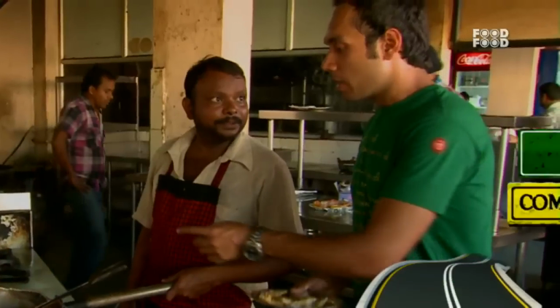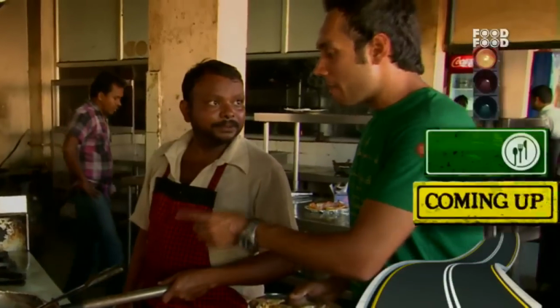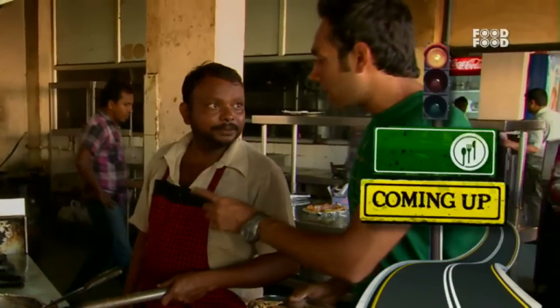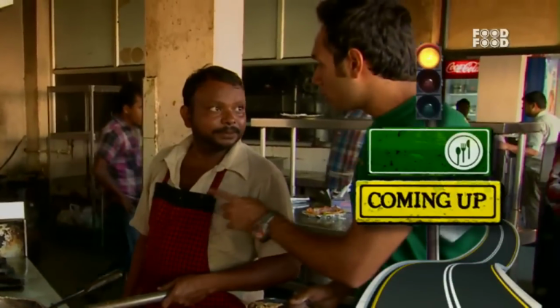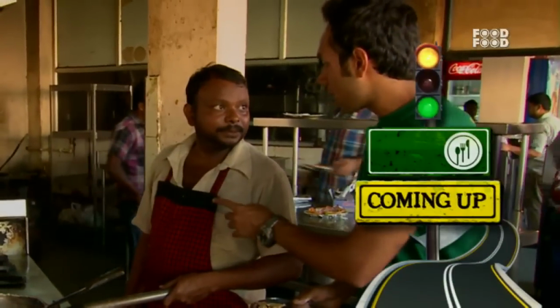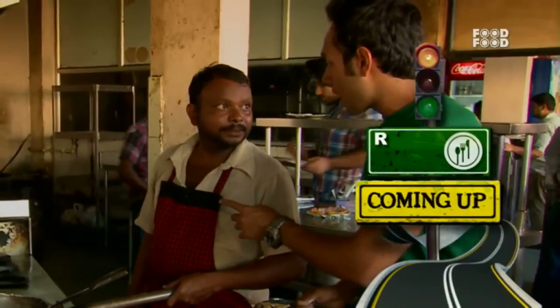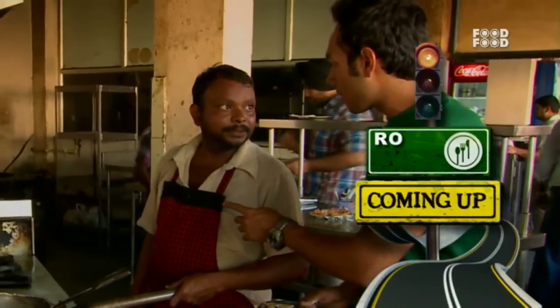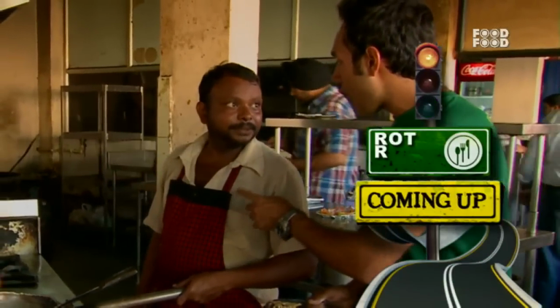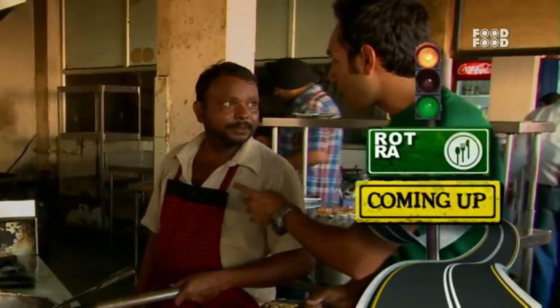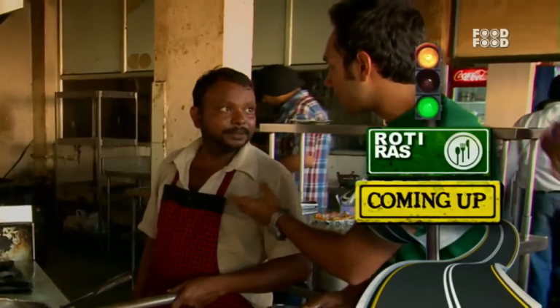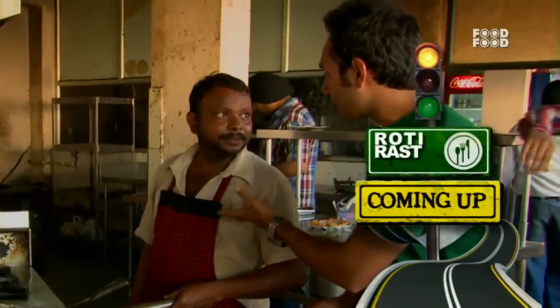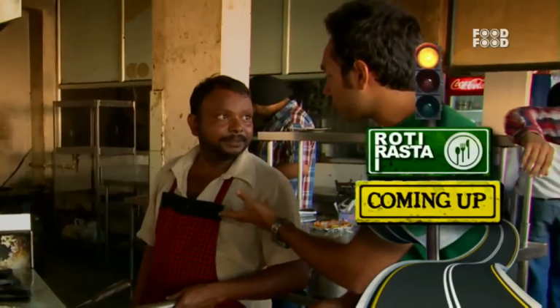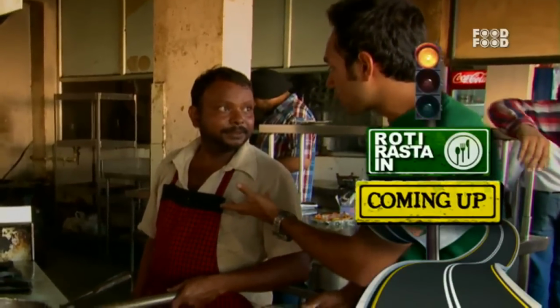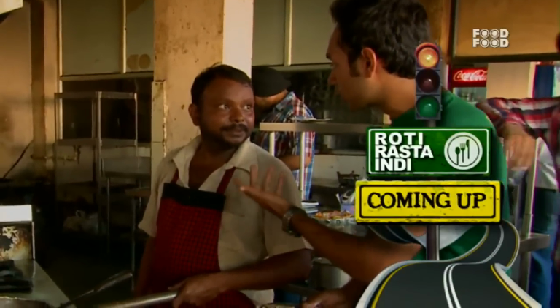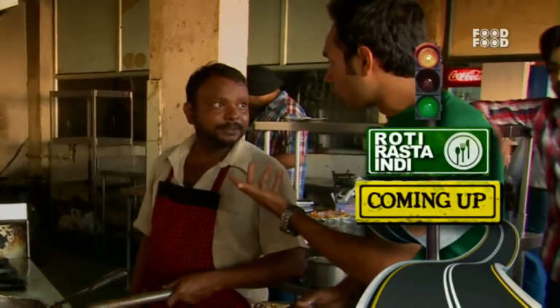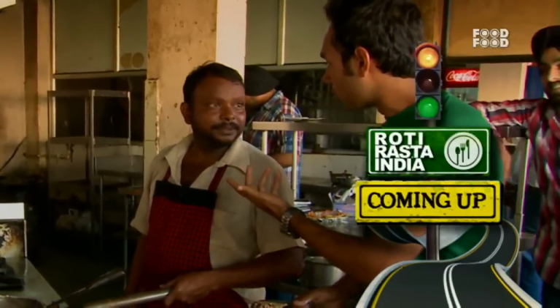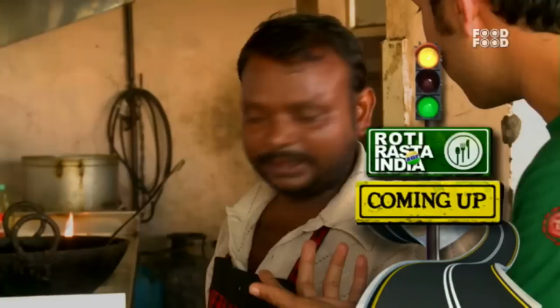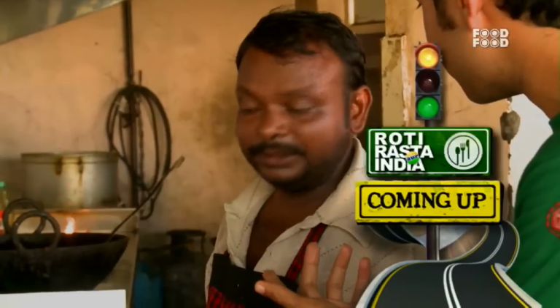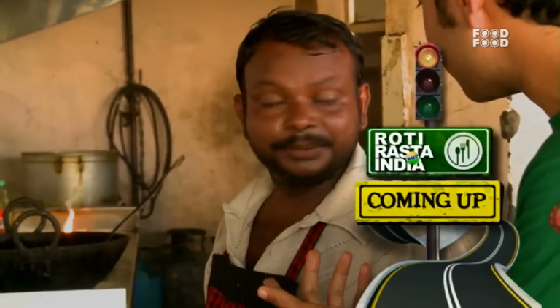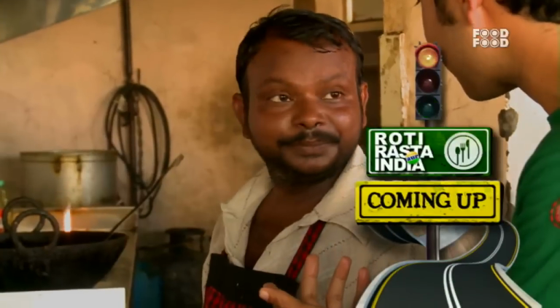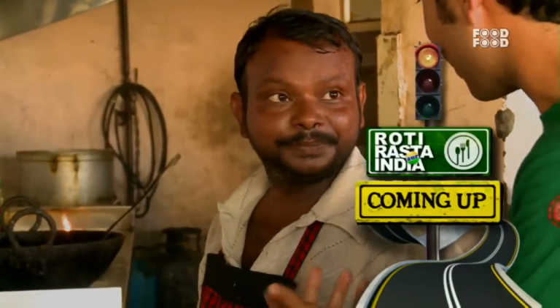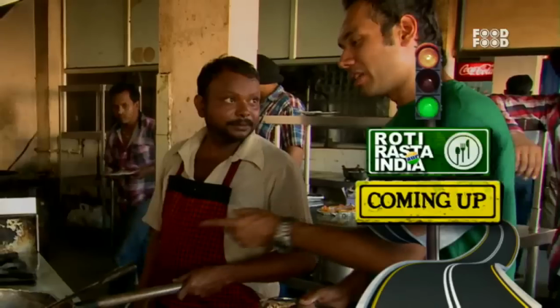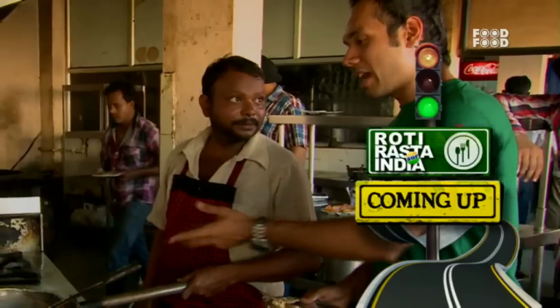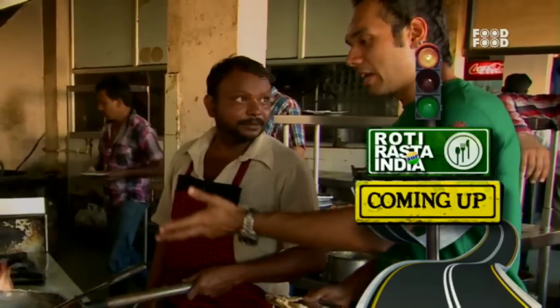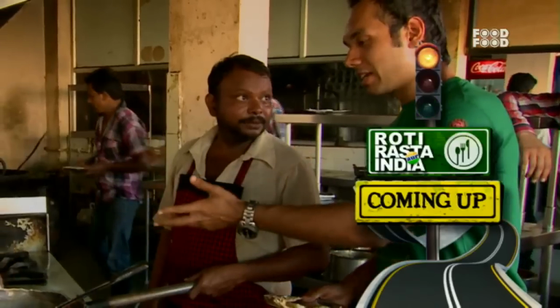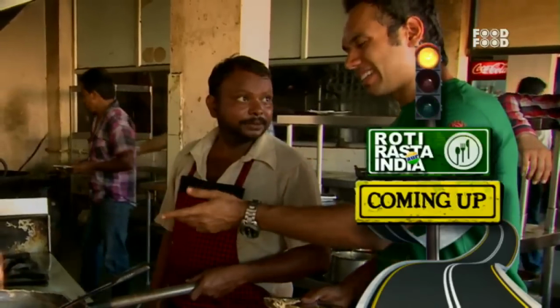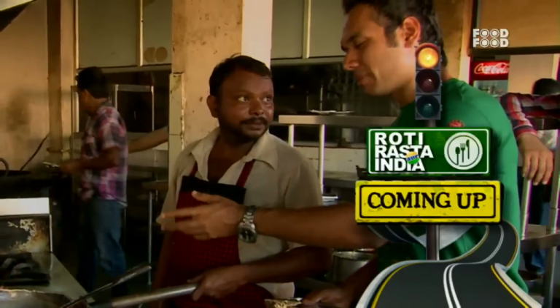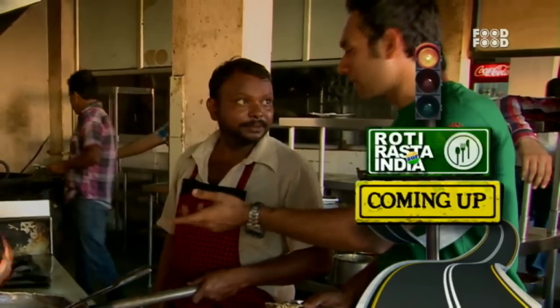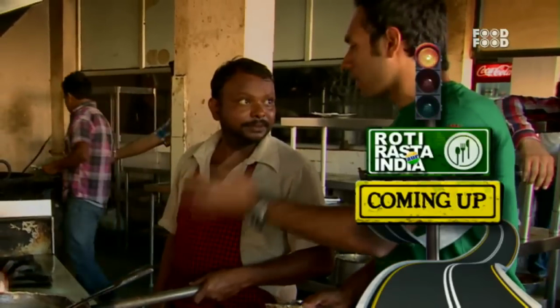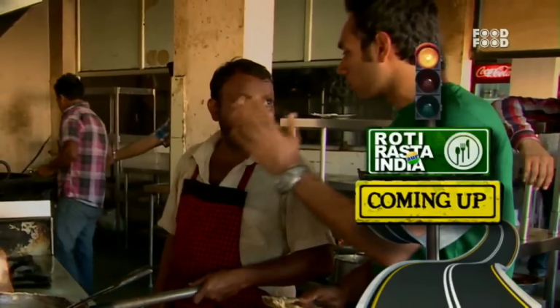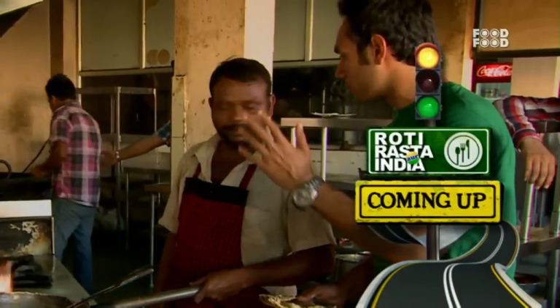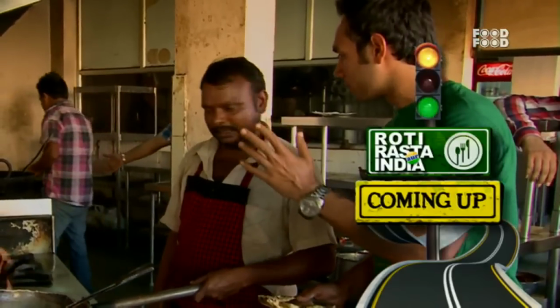I have heard that you are a specialist of Rada Chicken. Yes, sir. How do you teach Rada Chicken? Yes, sir. Thank you.